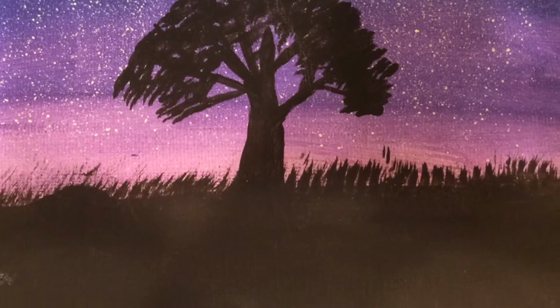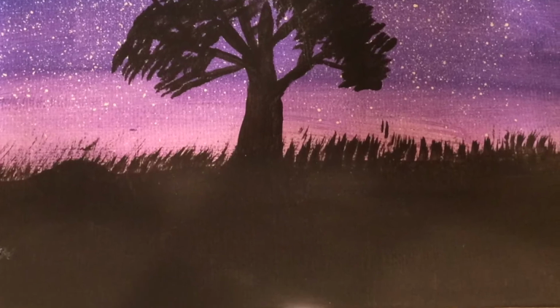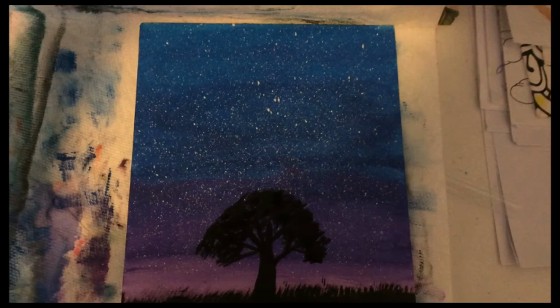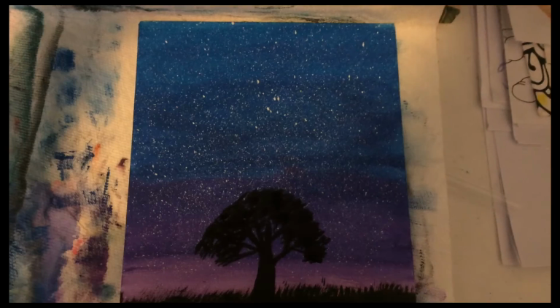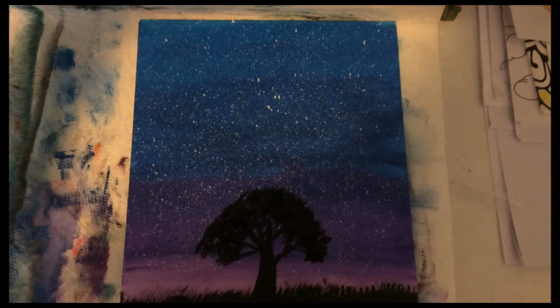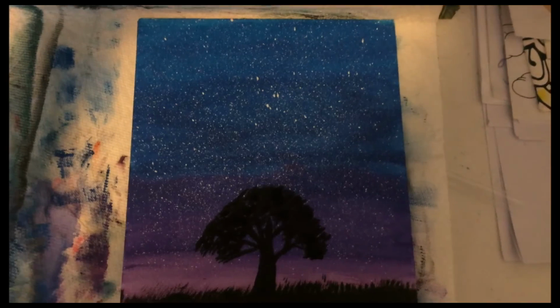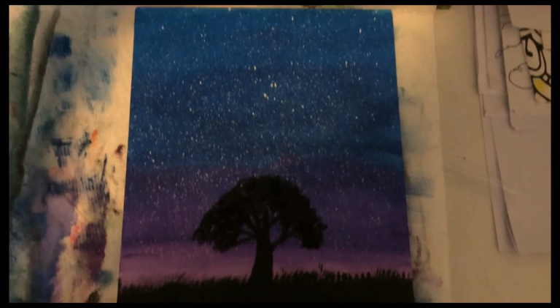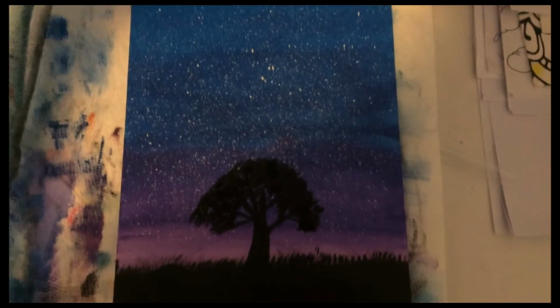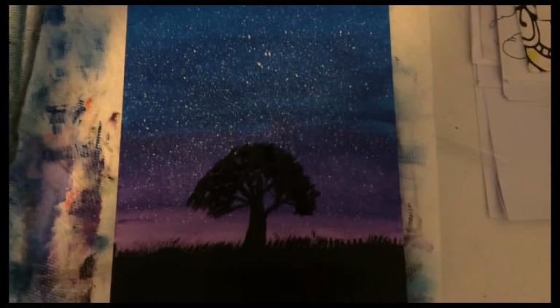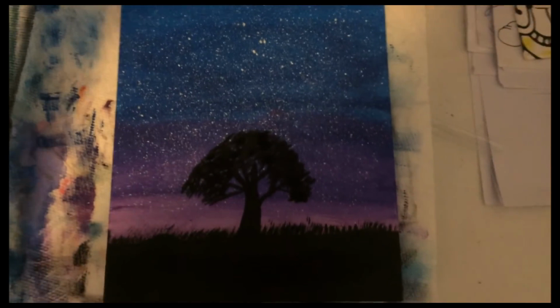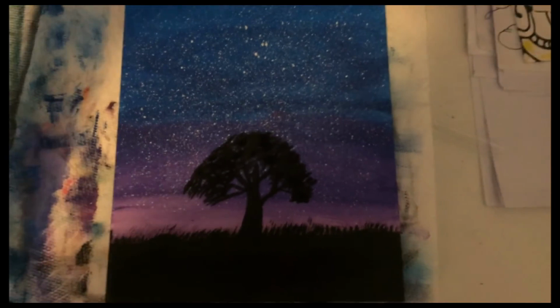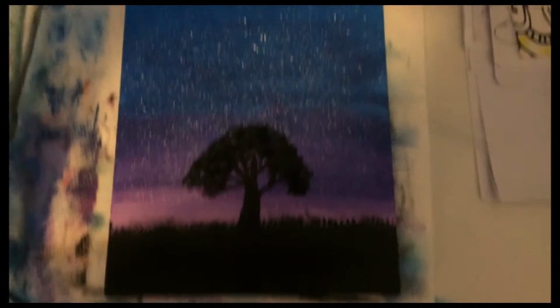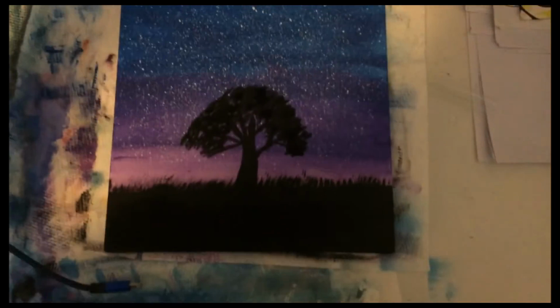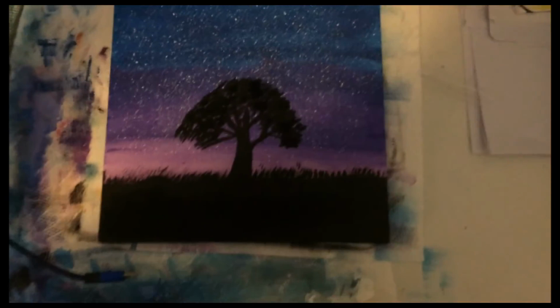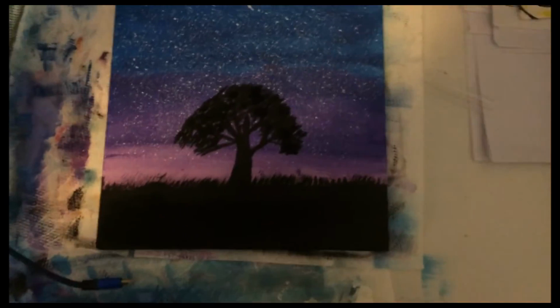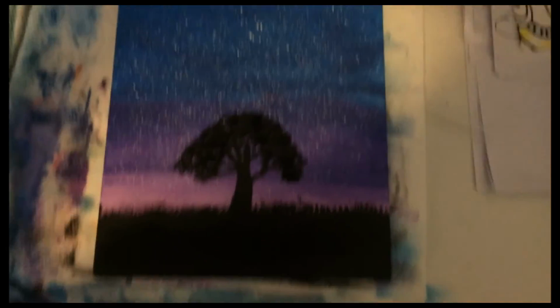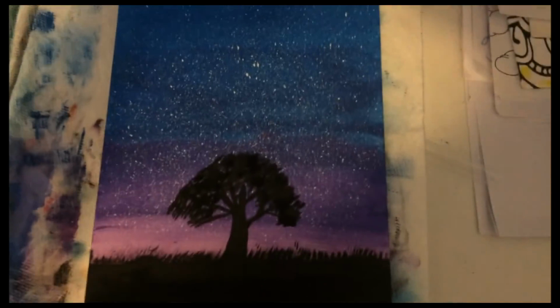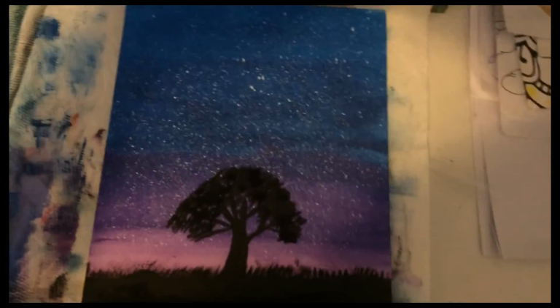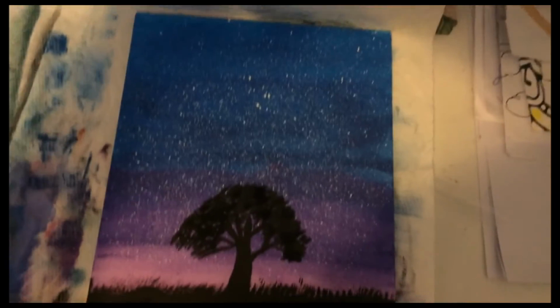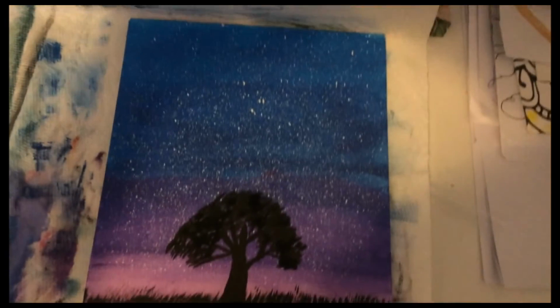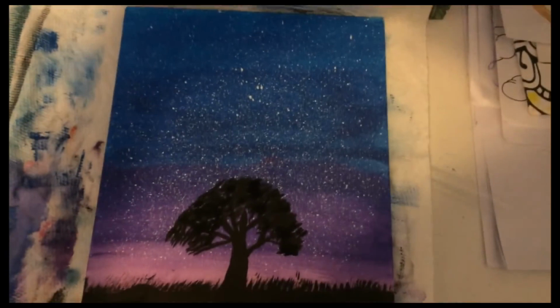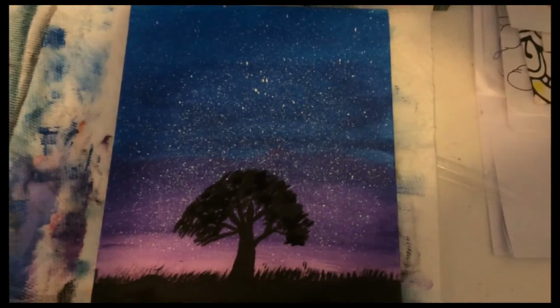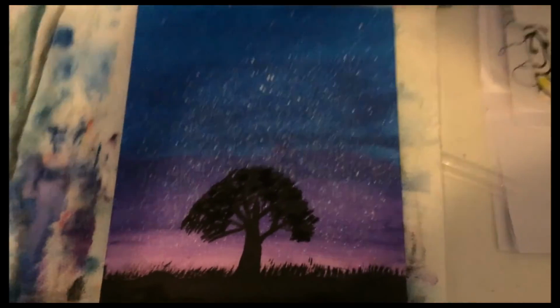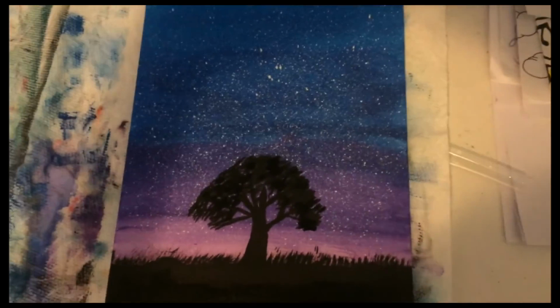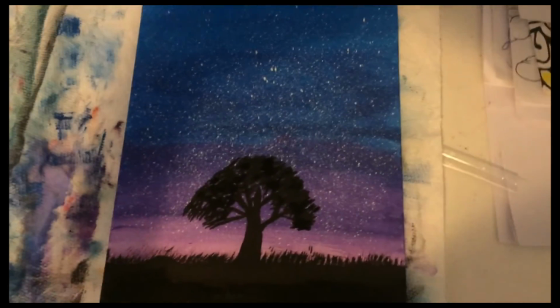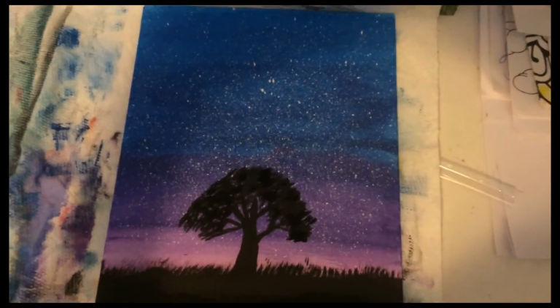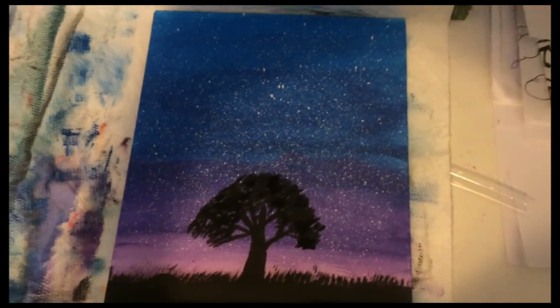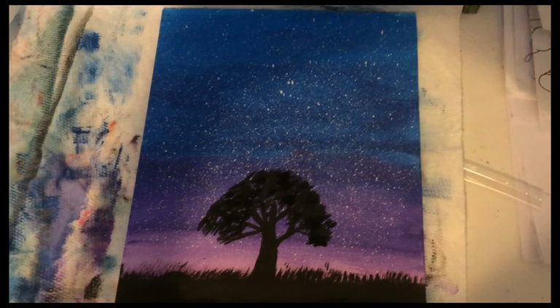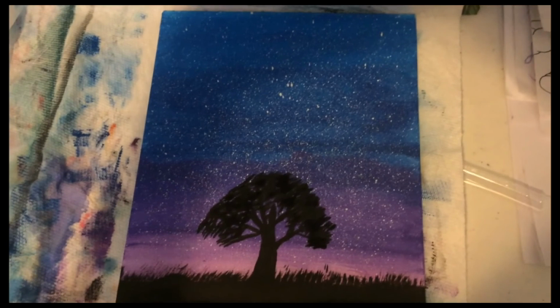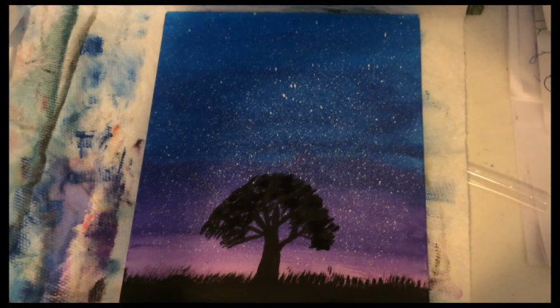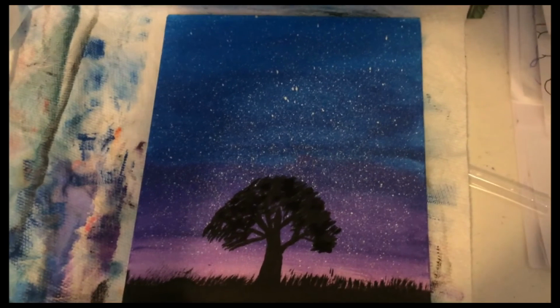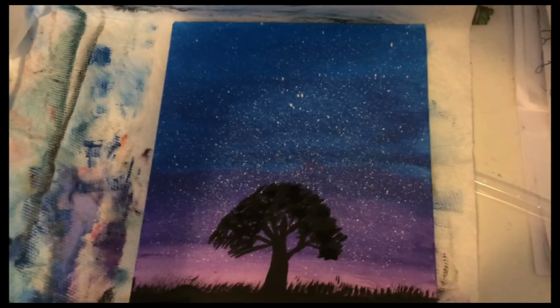Here is the painting. I hope you liked it! Bye!